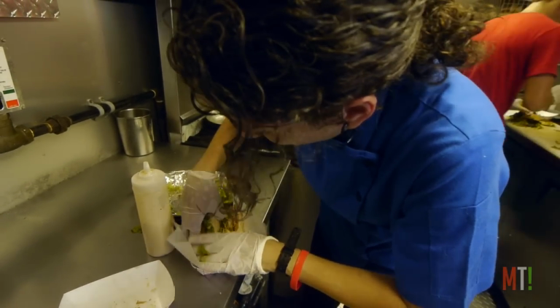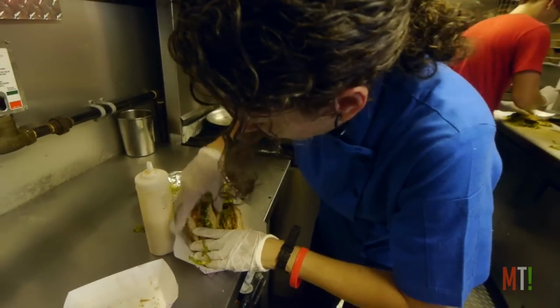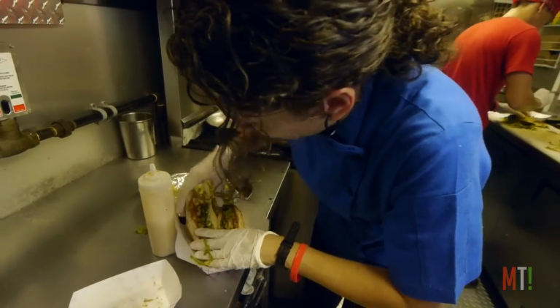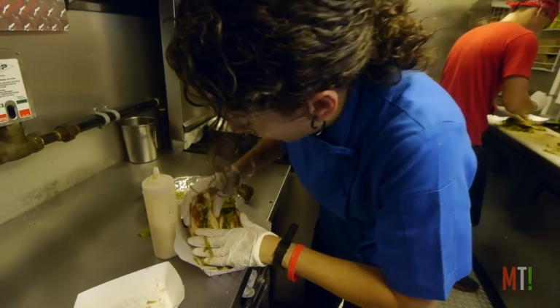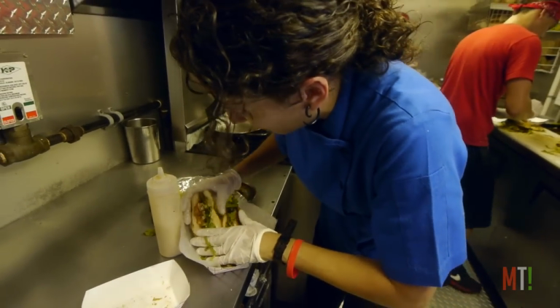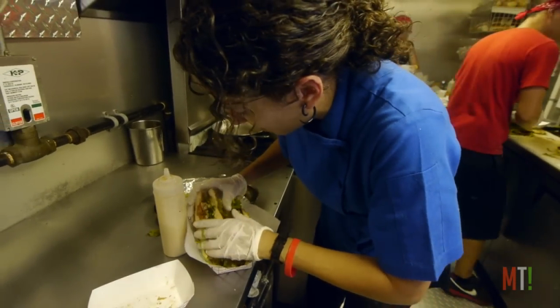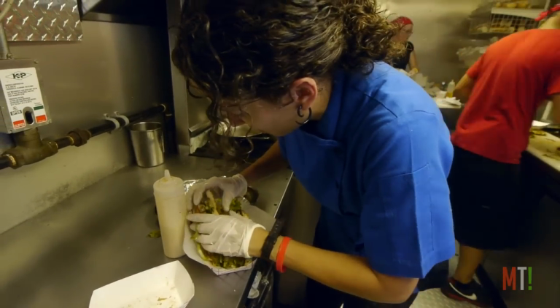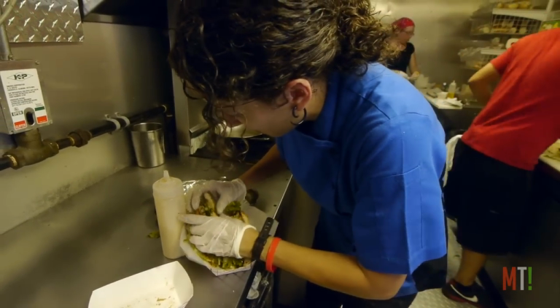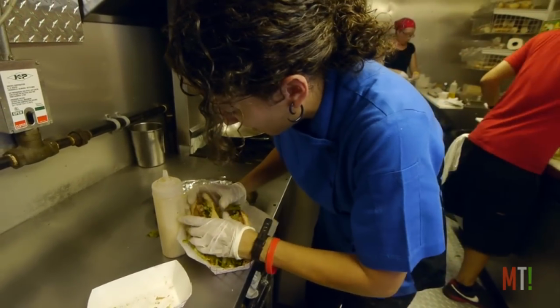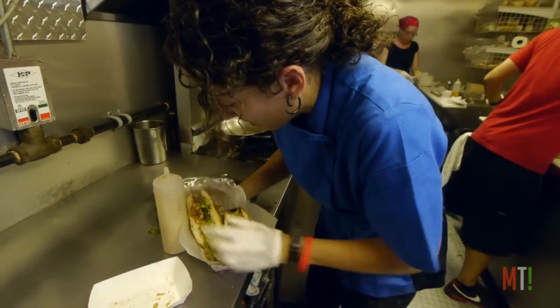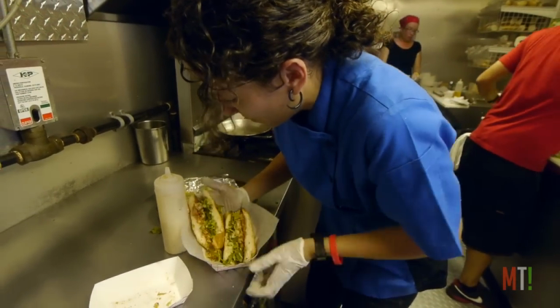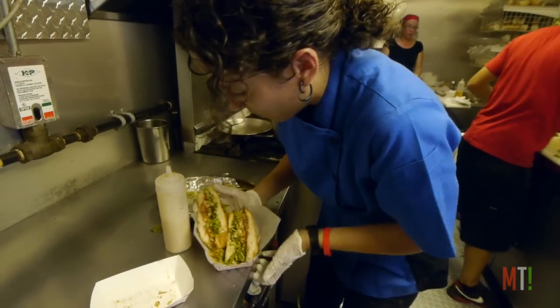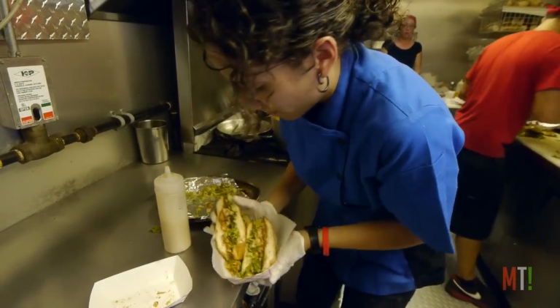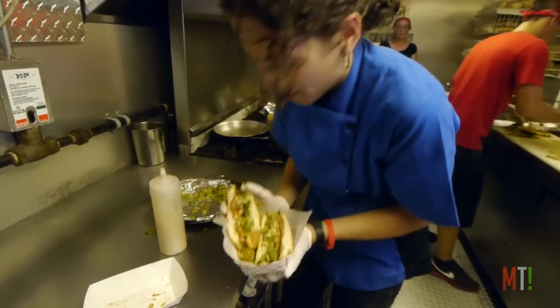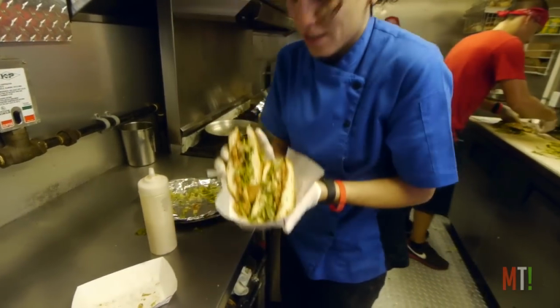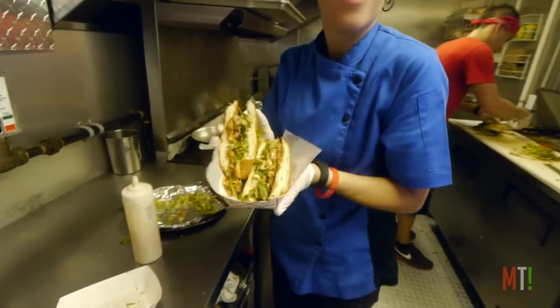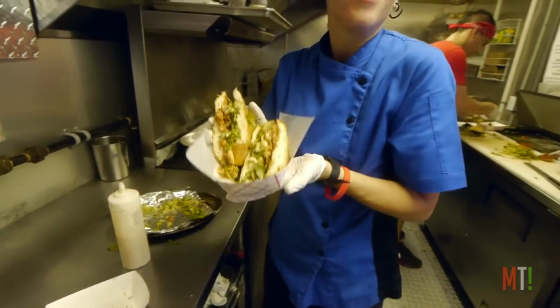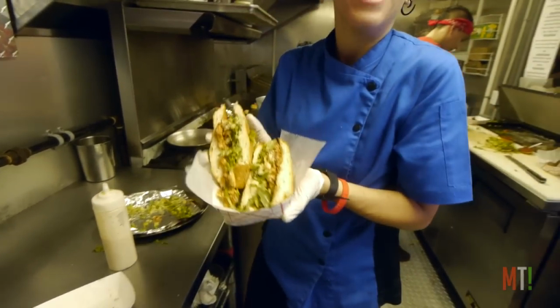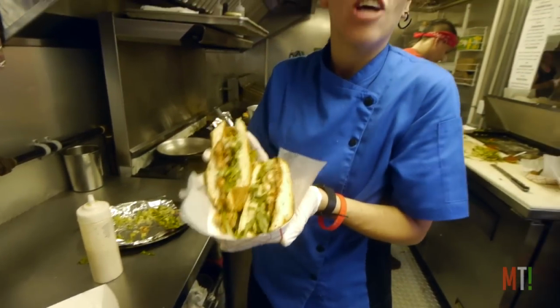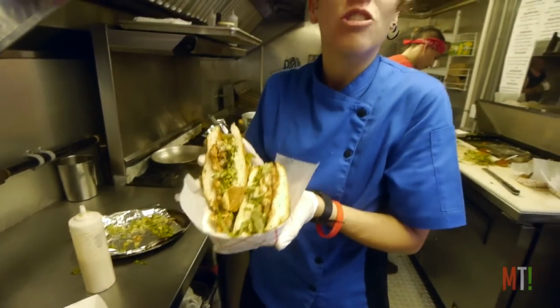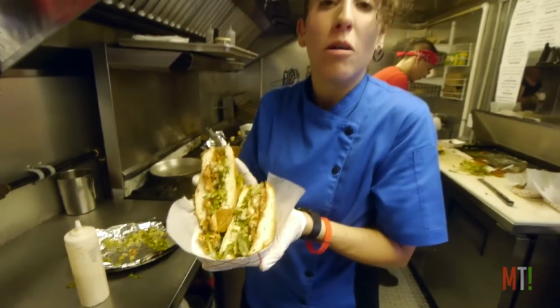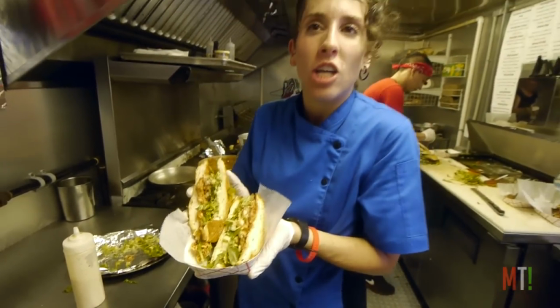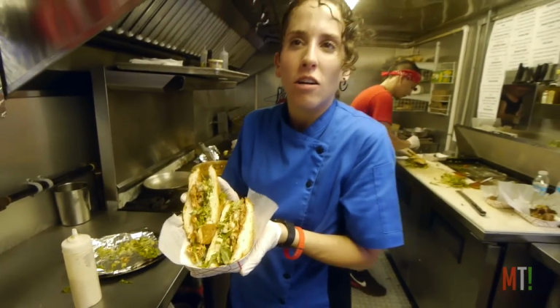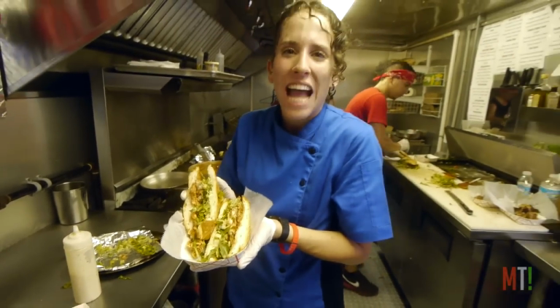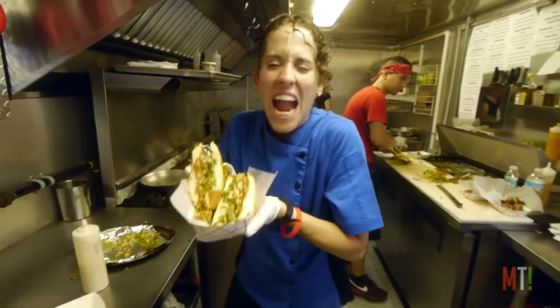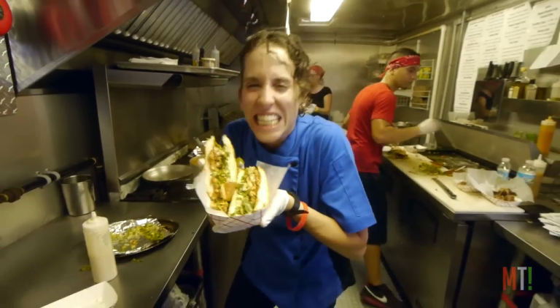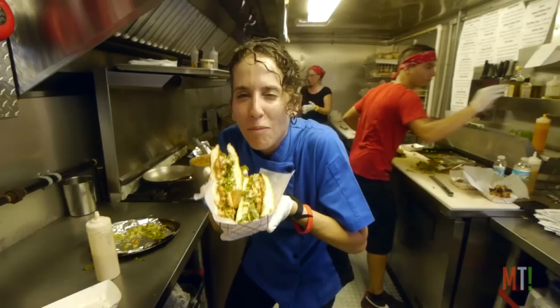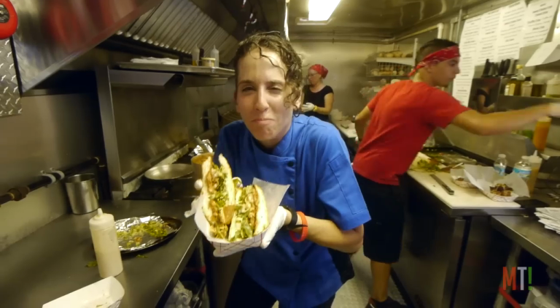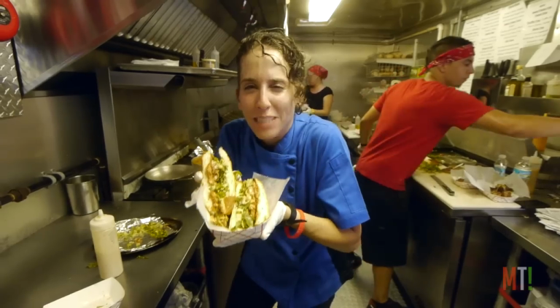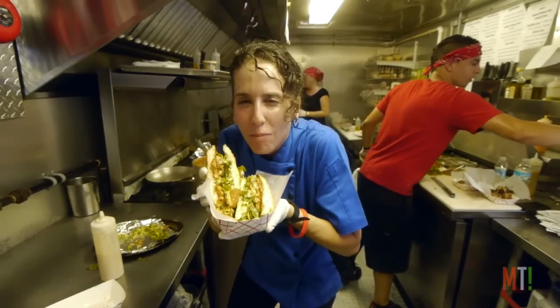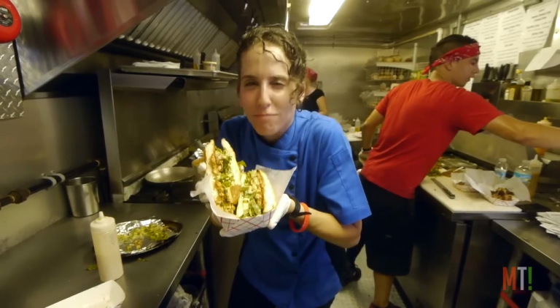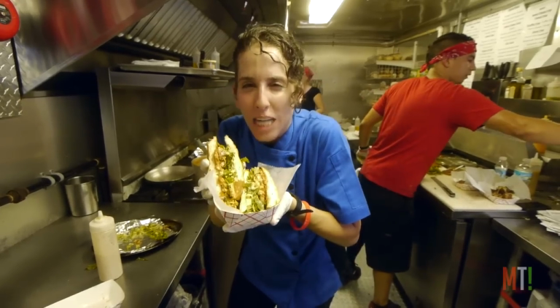And that is our soft-shell. Yum, yum, yum.